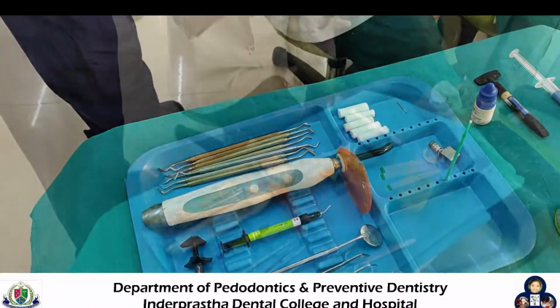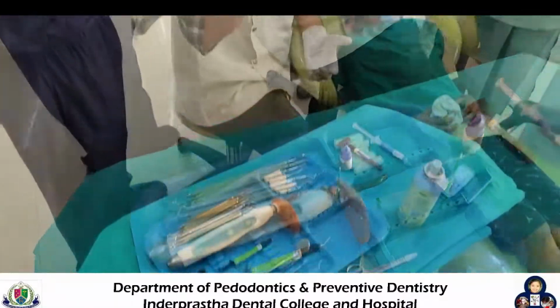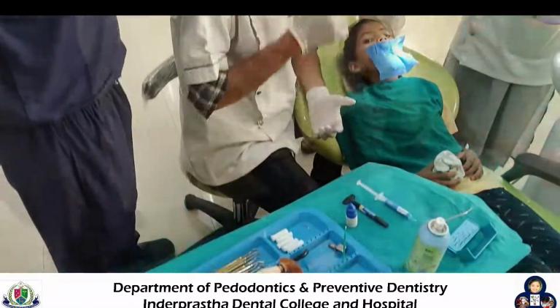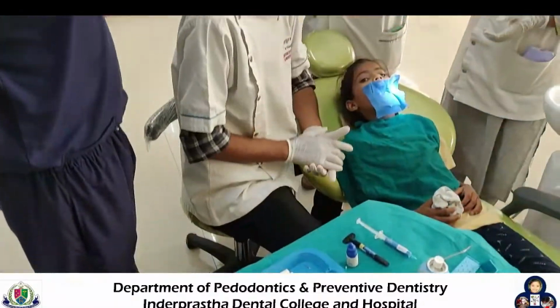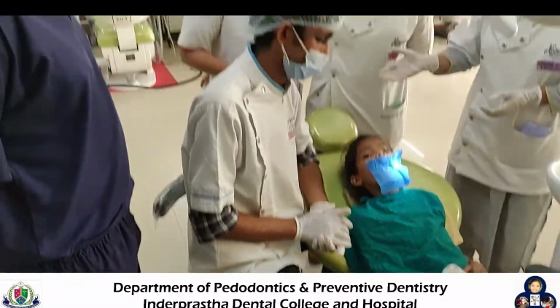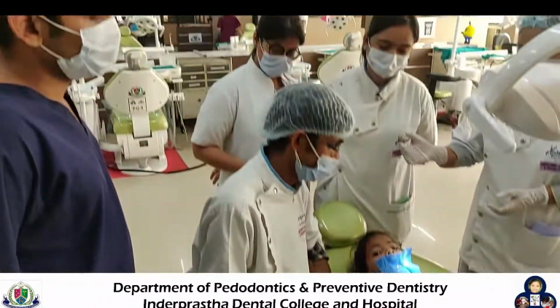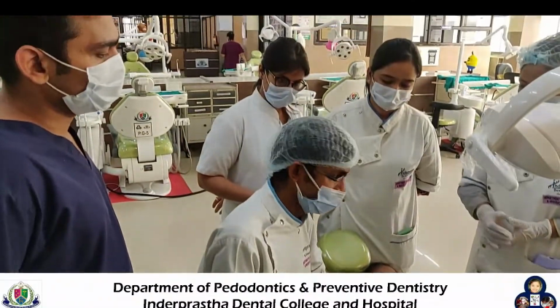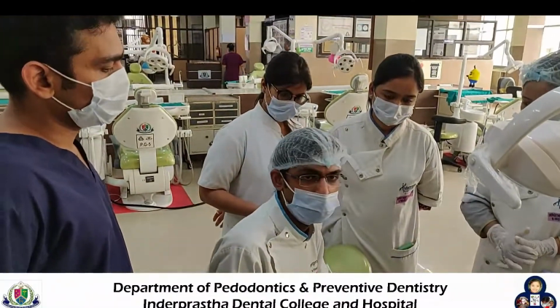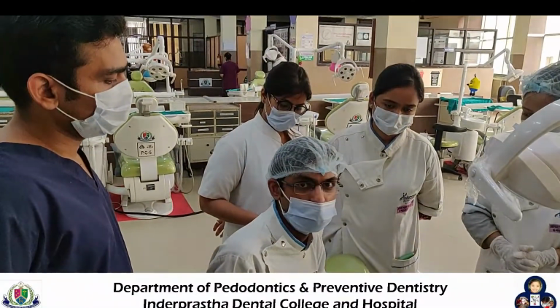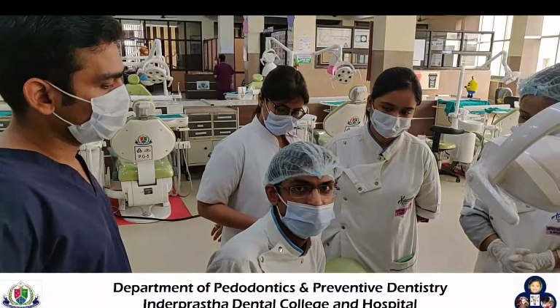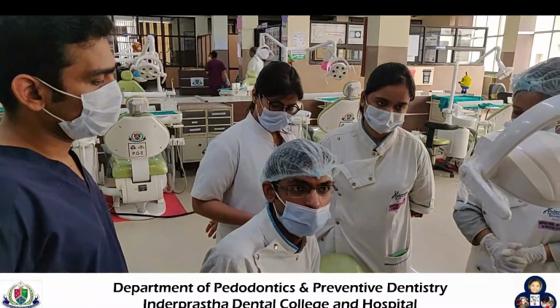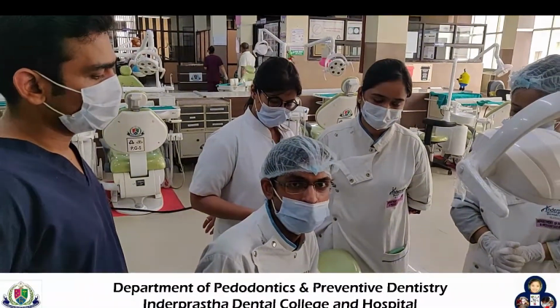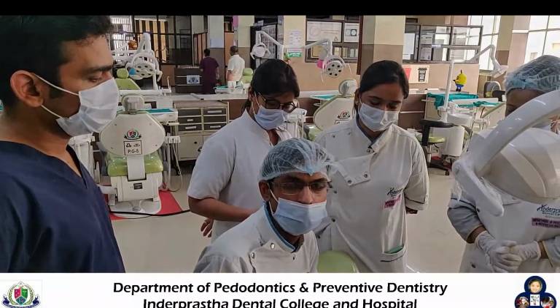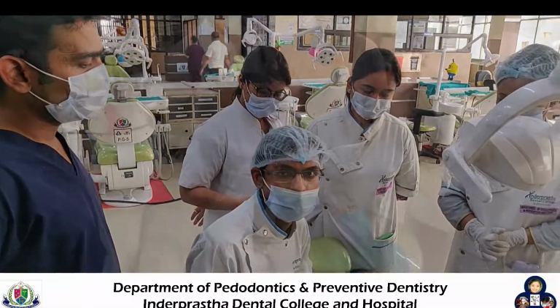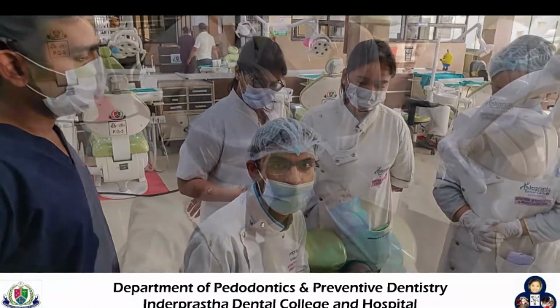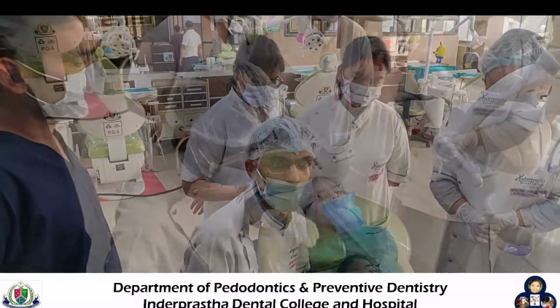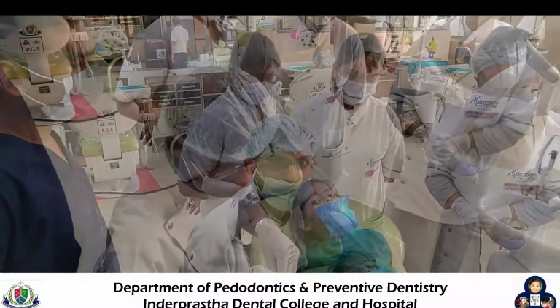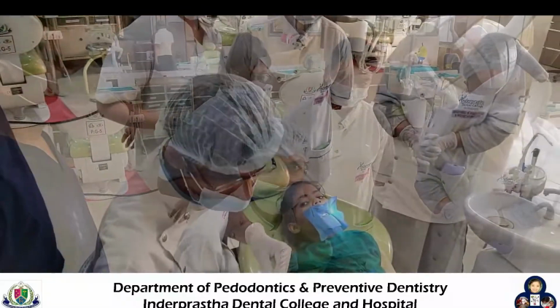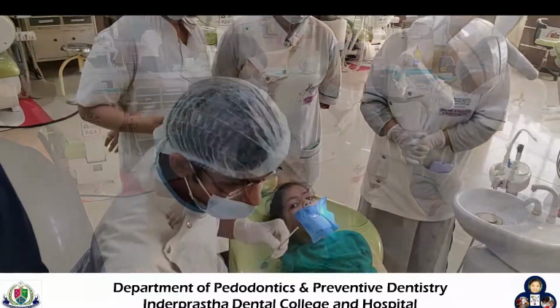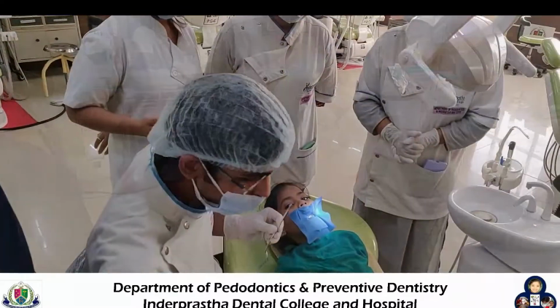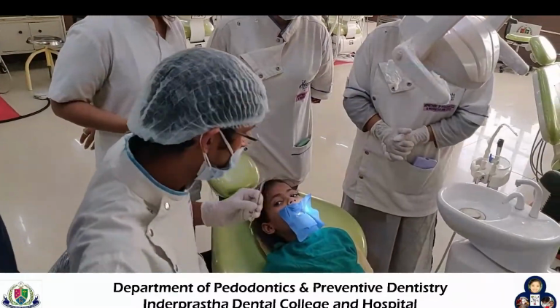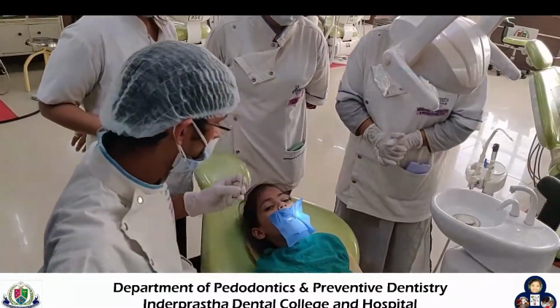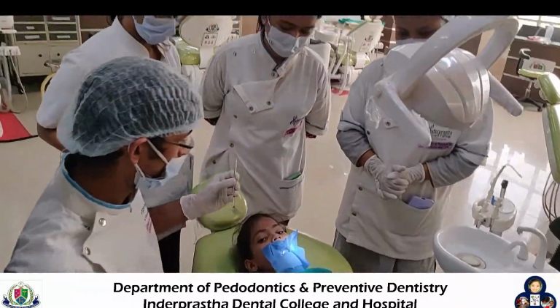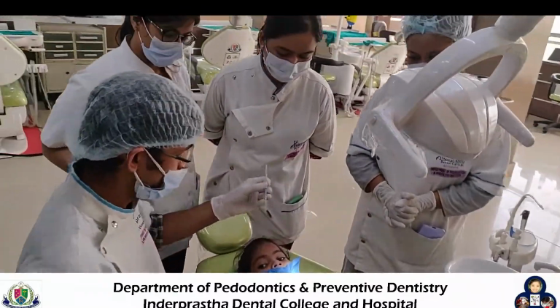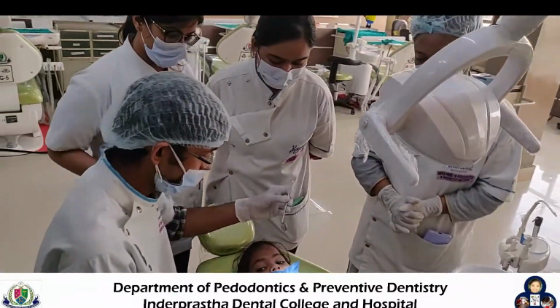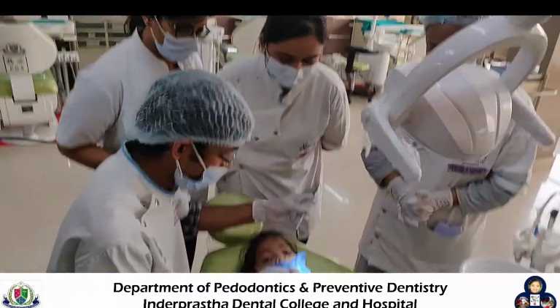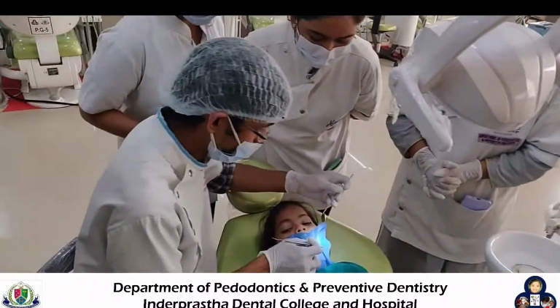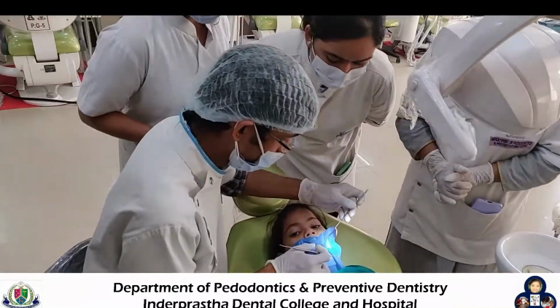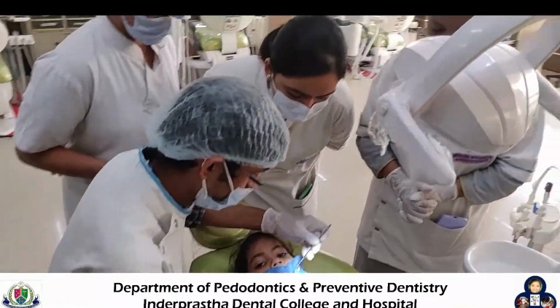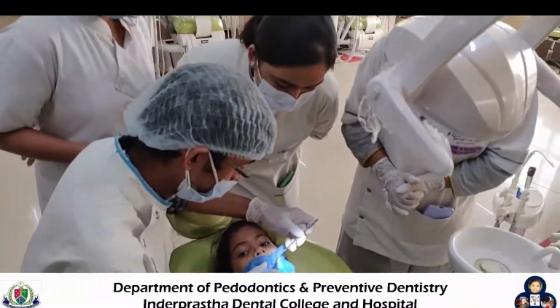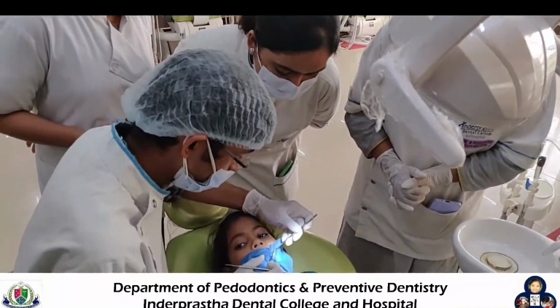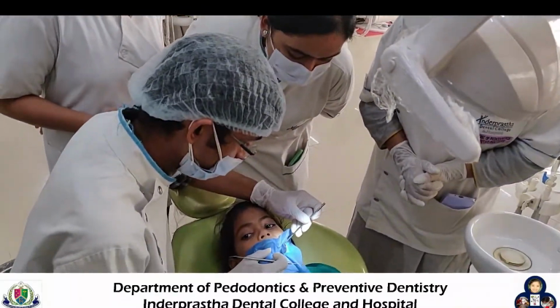Composite restoration. For composite restoration, proper isolation is required. In our patient, we have used rubber dam isolation.